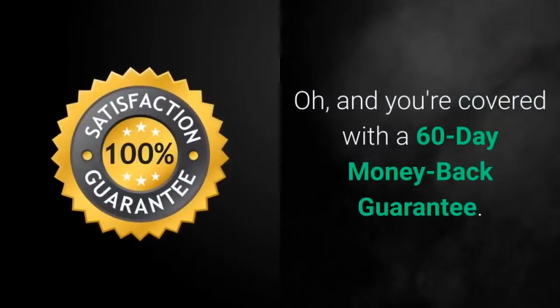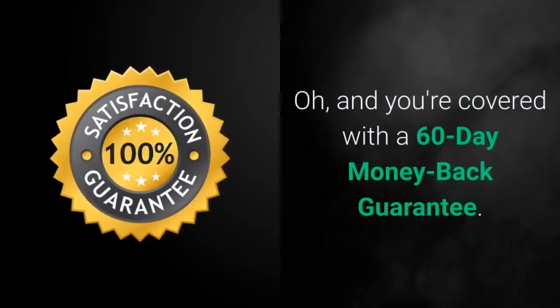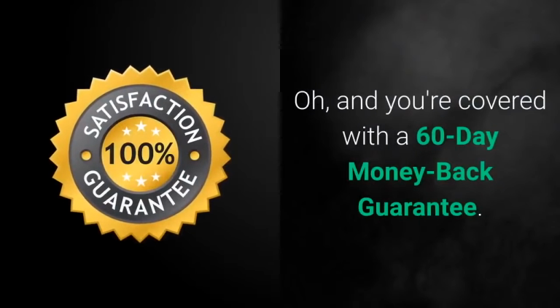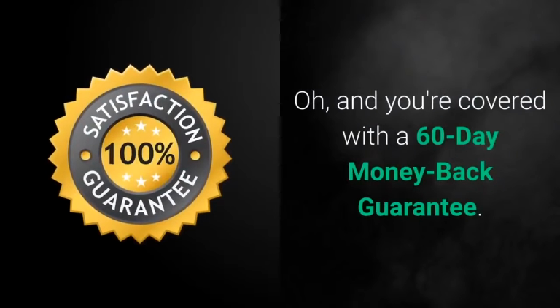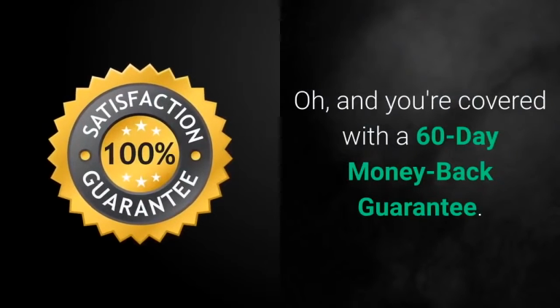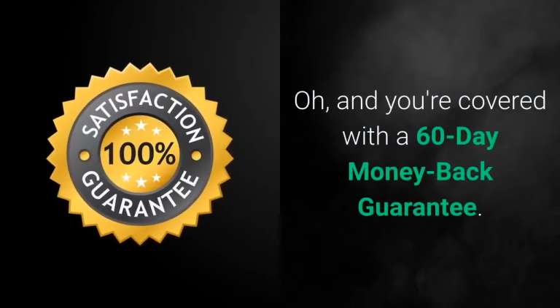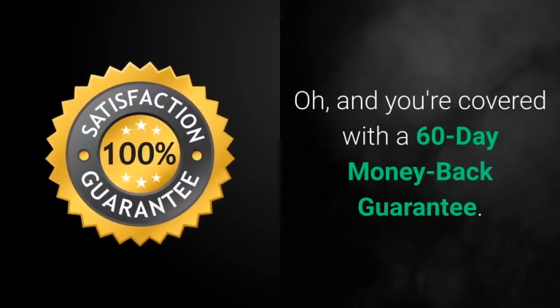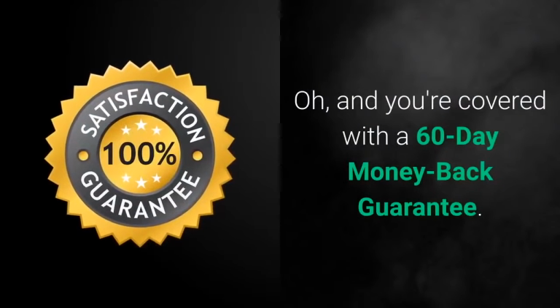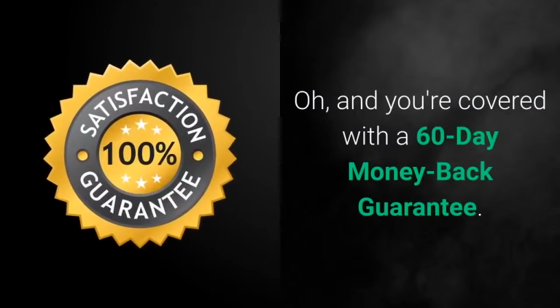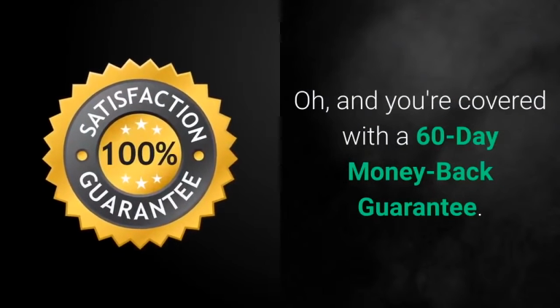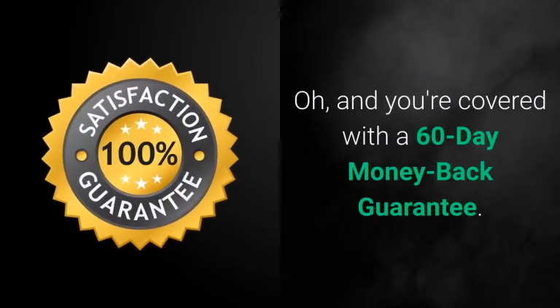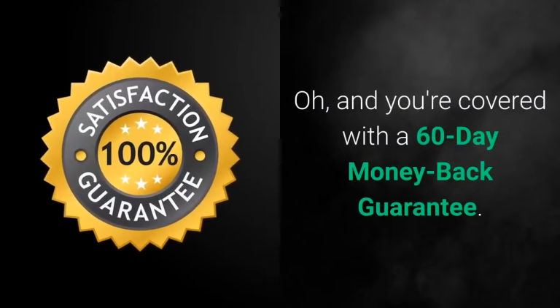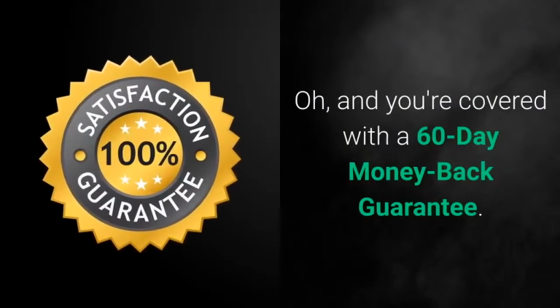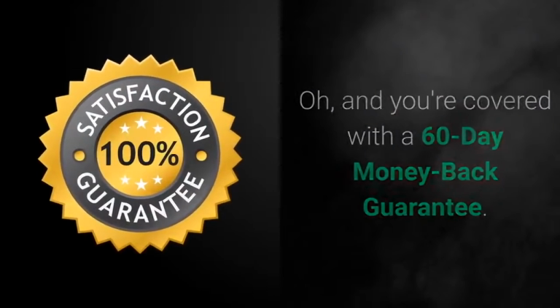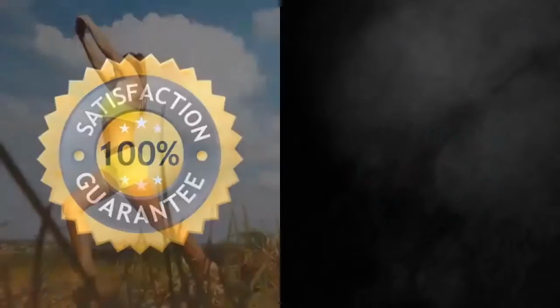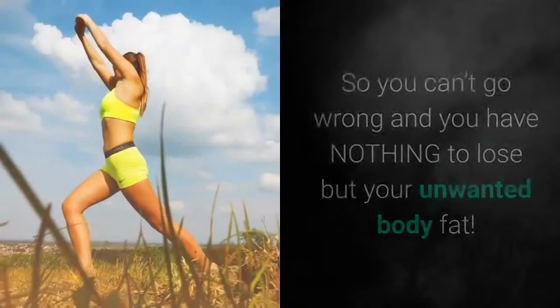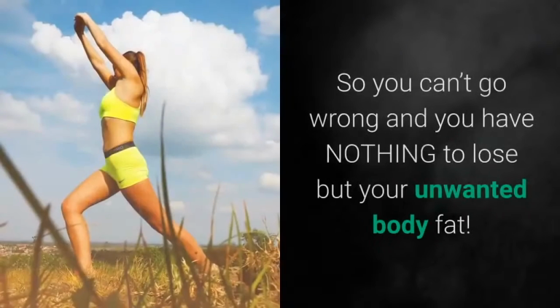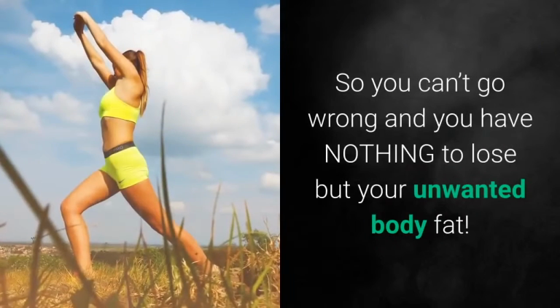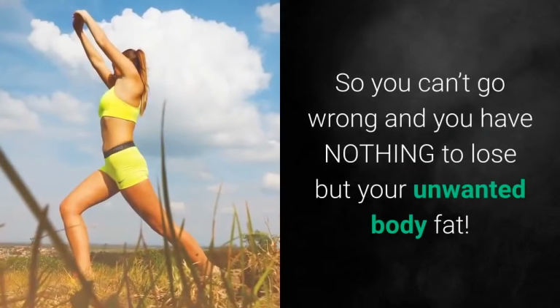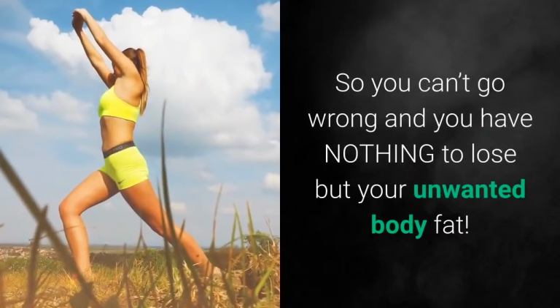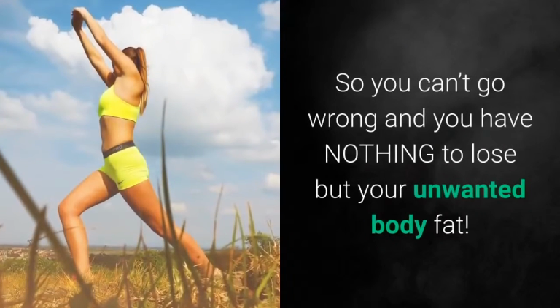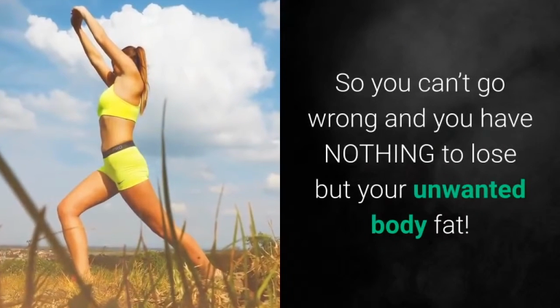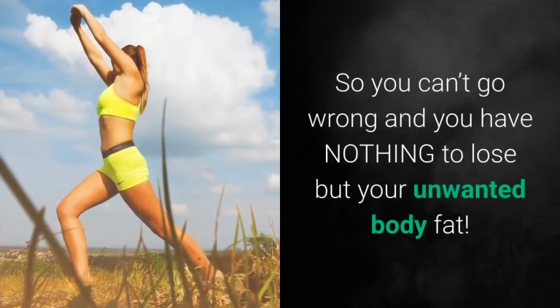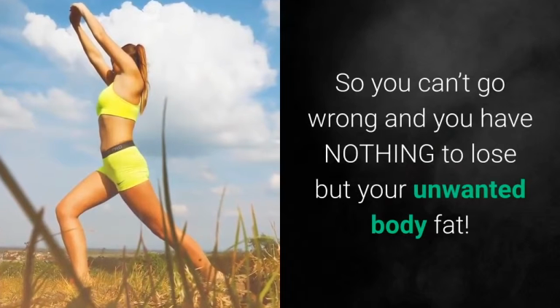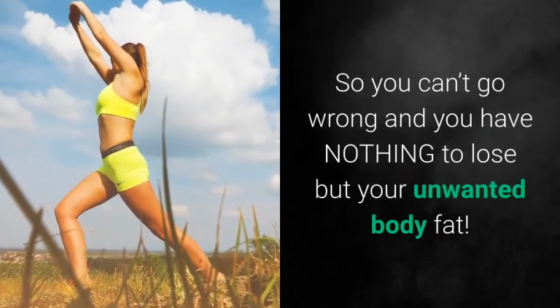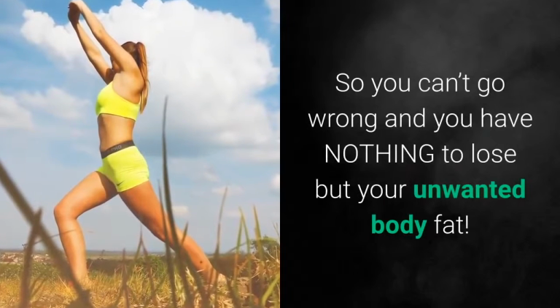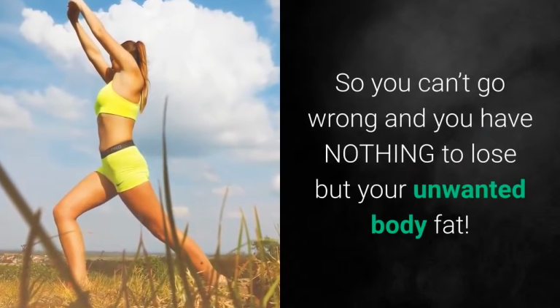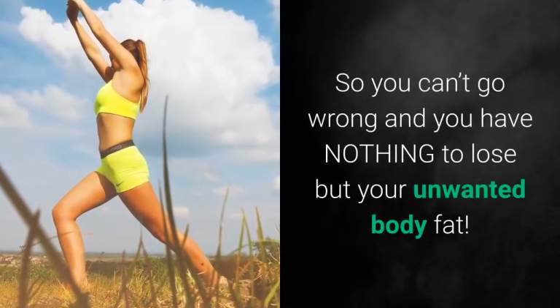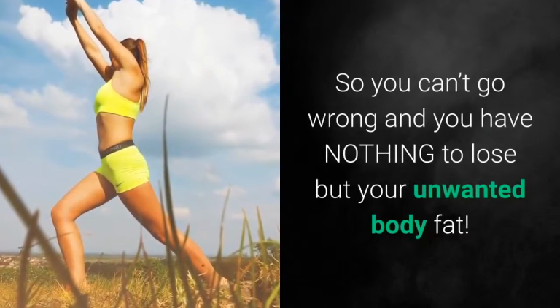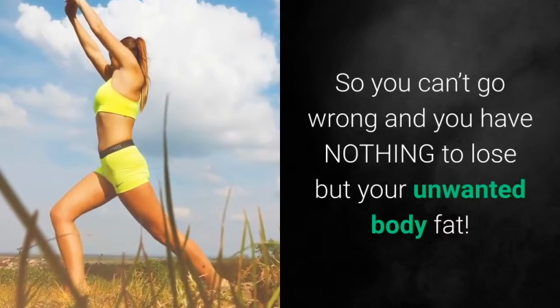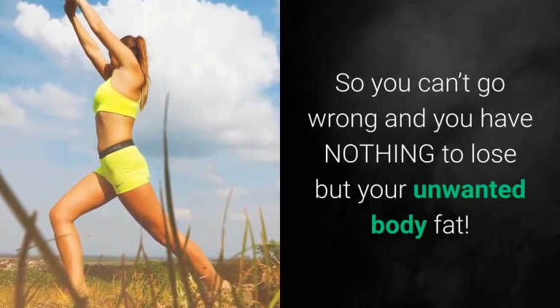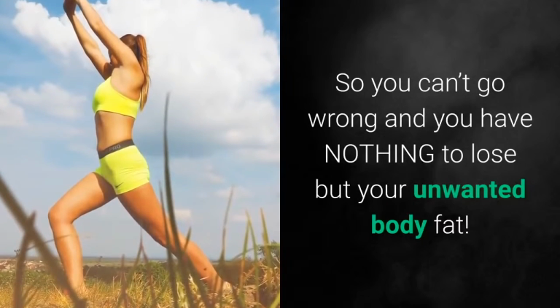And you're covered with a 60-day money-back guarantee, so you can't go wrong and you have nothing to lose but your unwanted body fat.